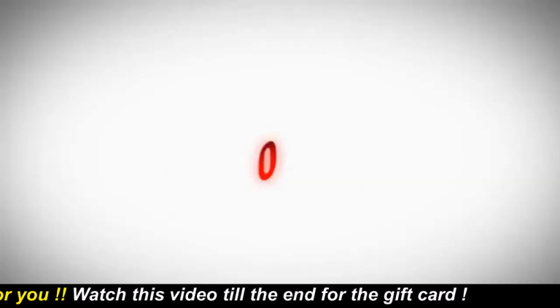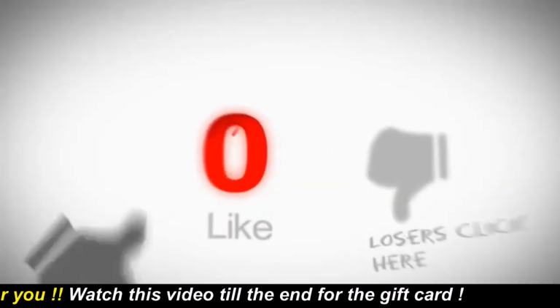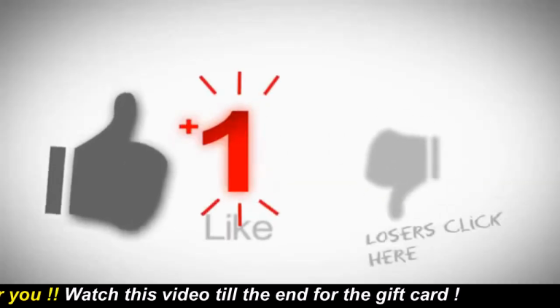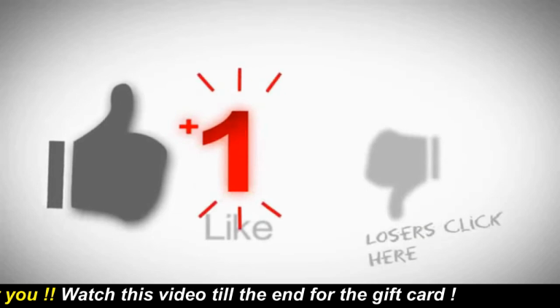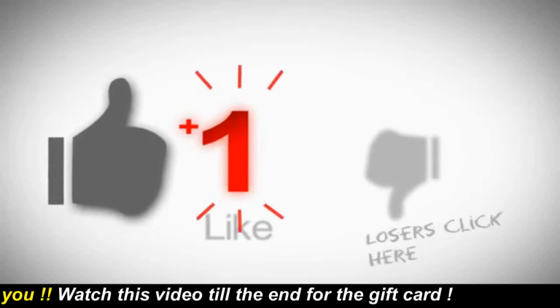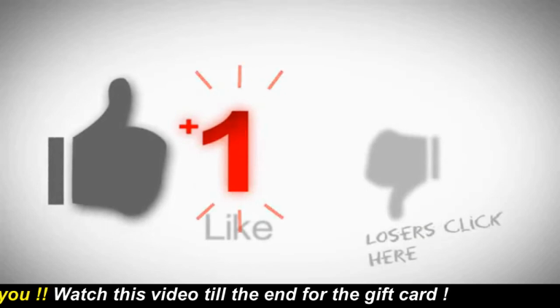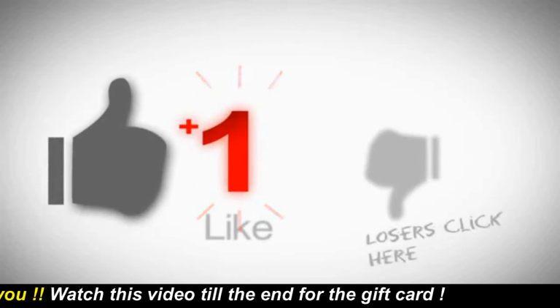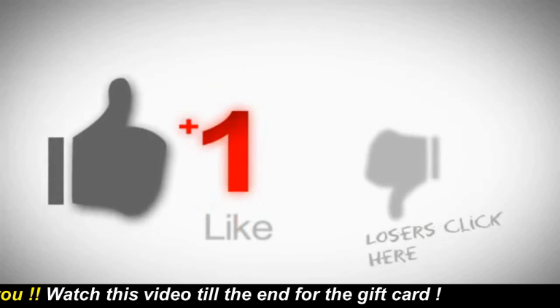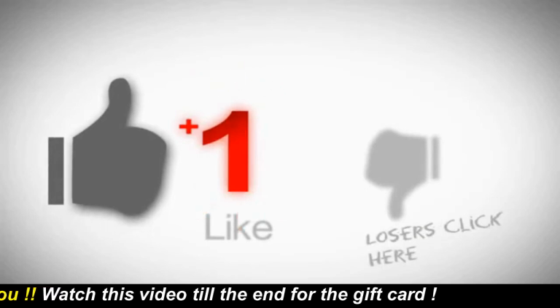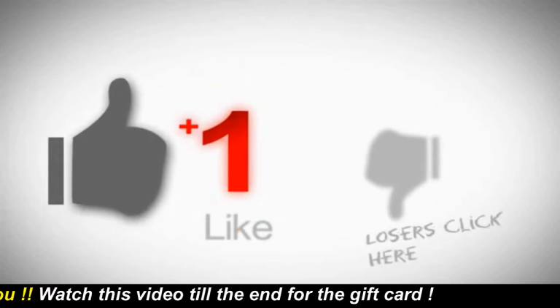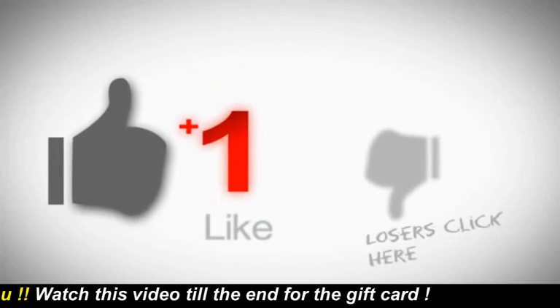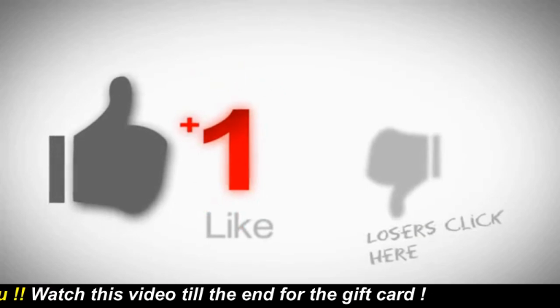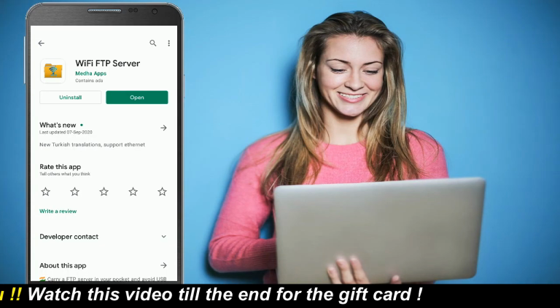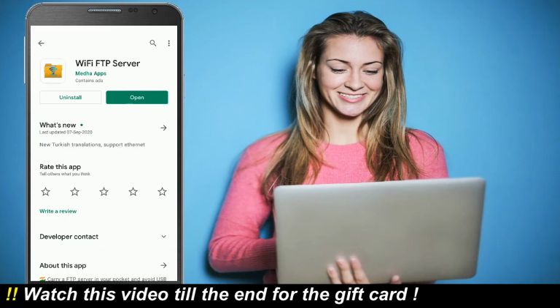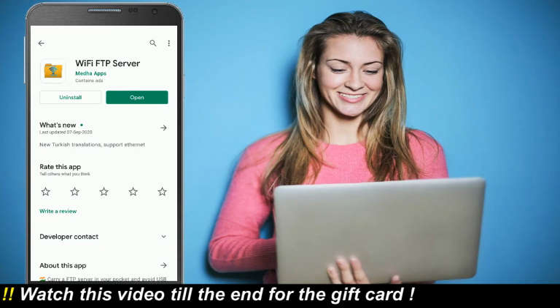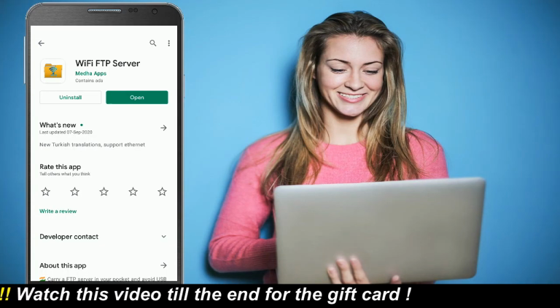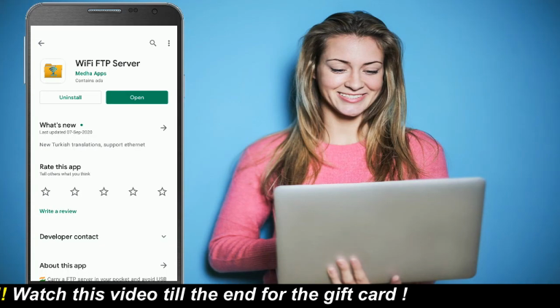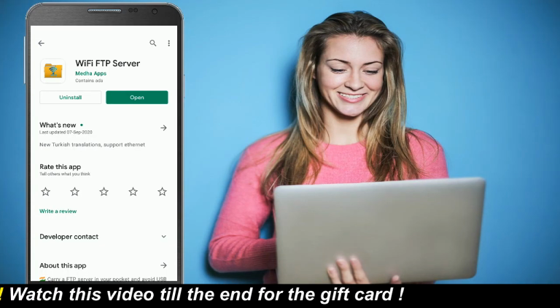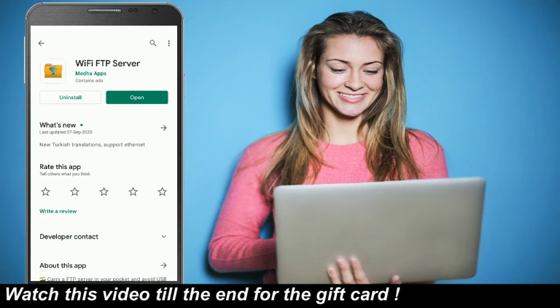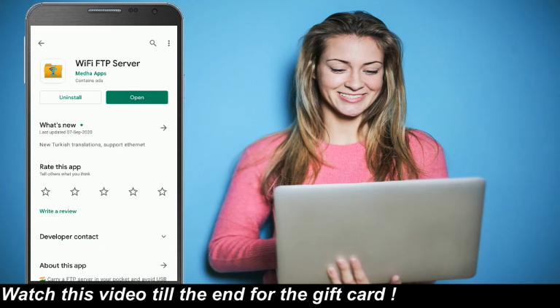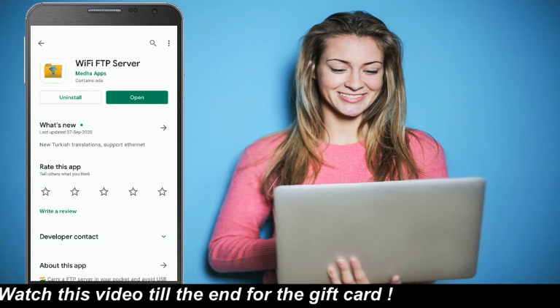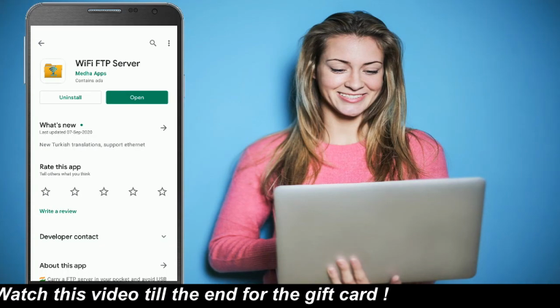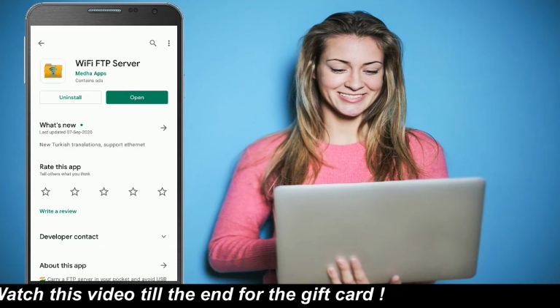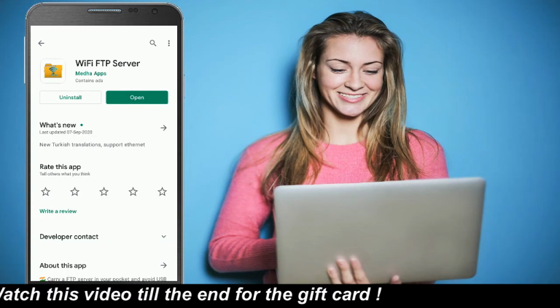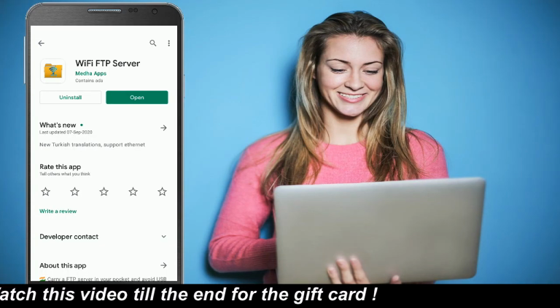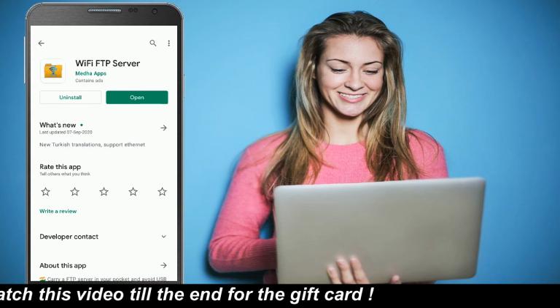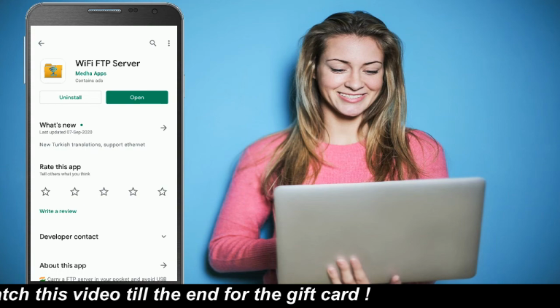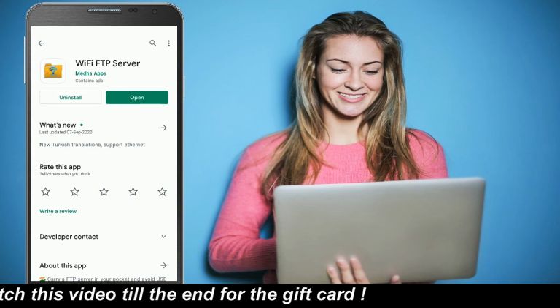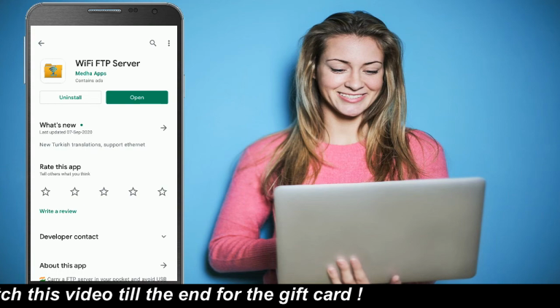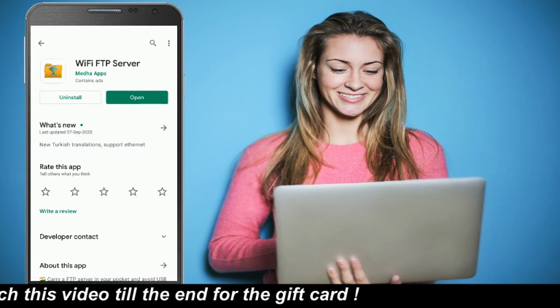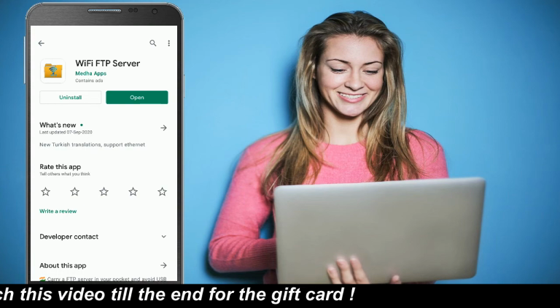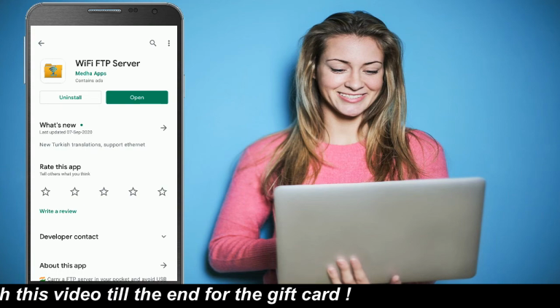Just open the Play Store and do a search for WiFi FTP Server like this. Install this app and open the app.